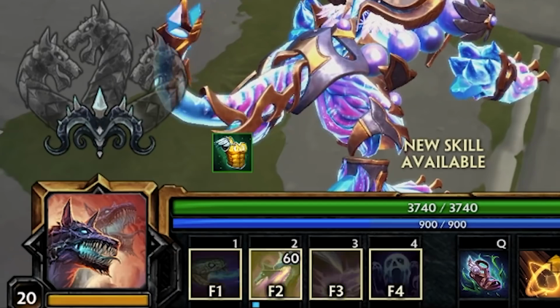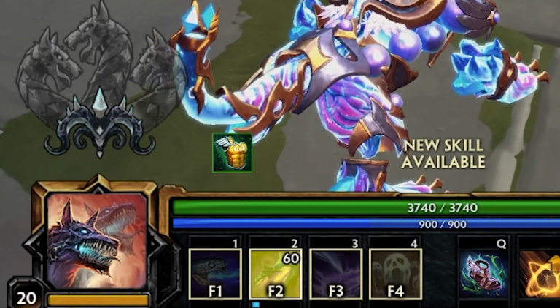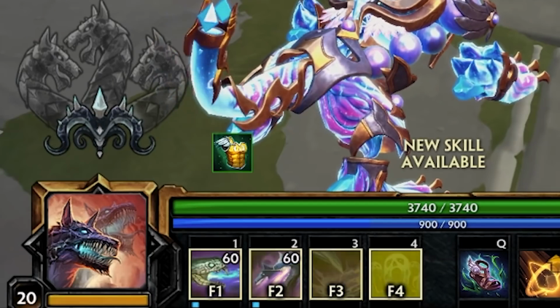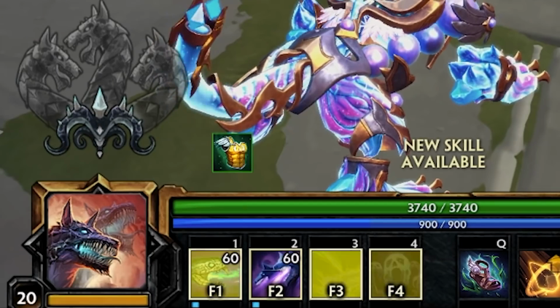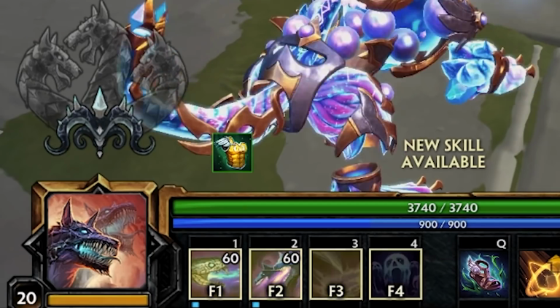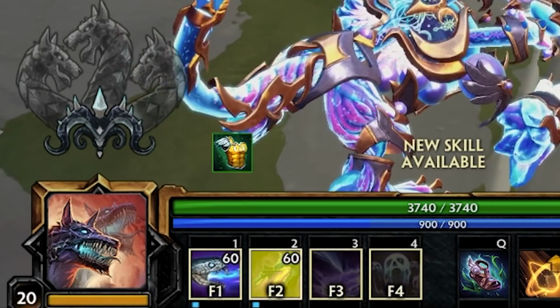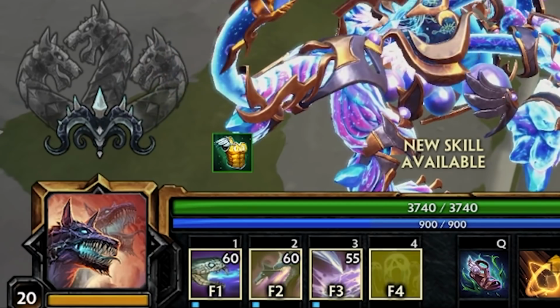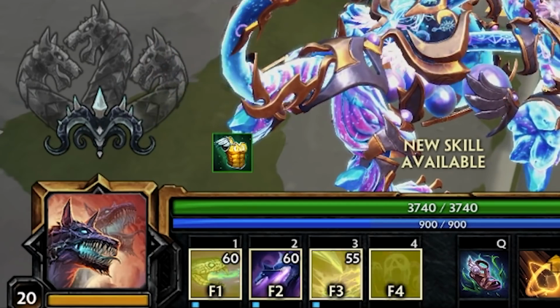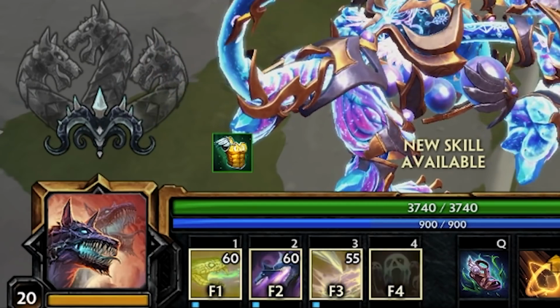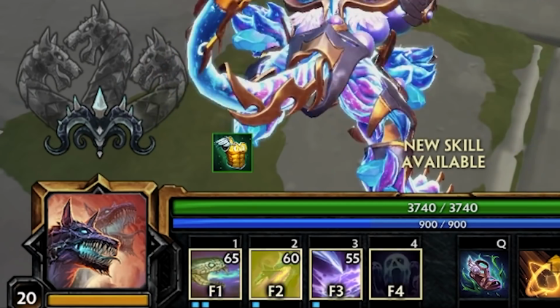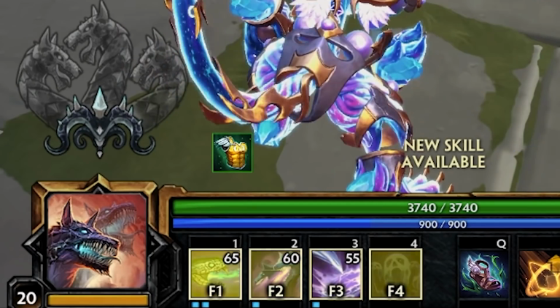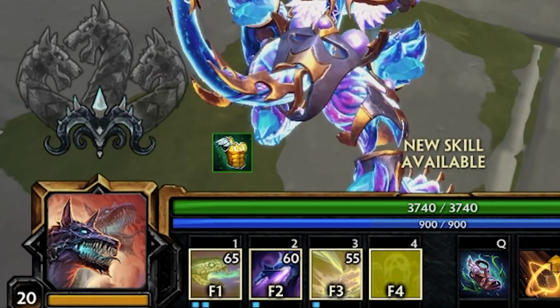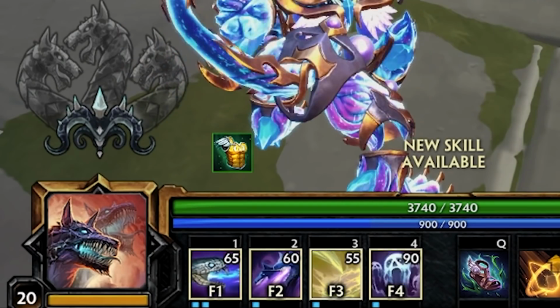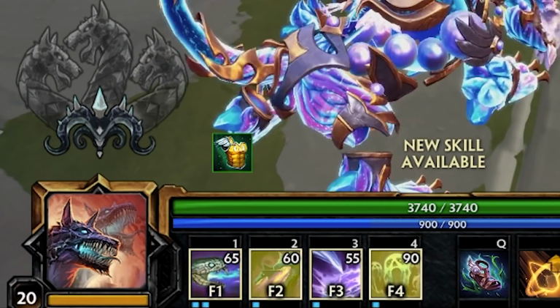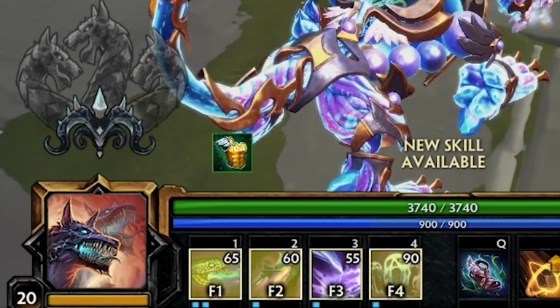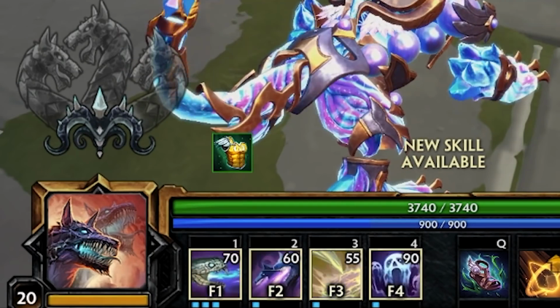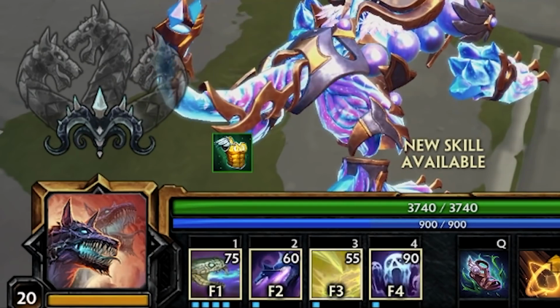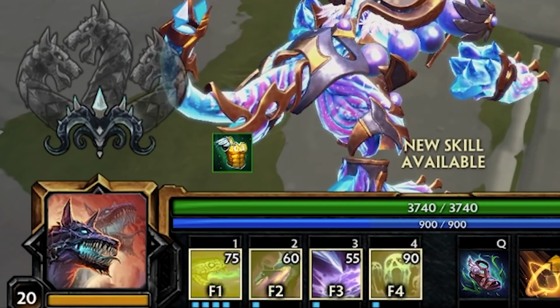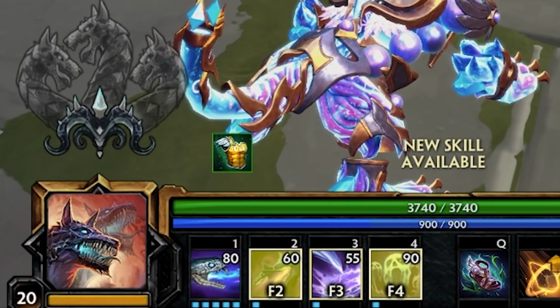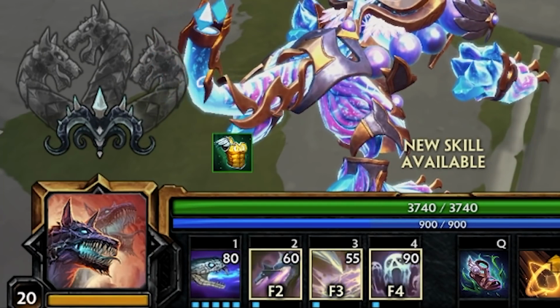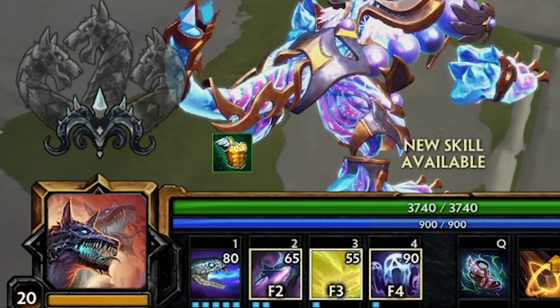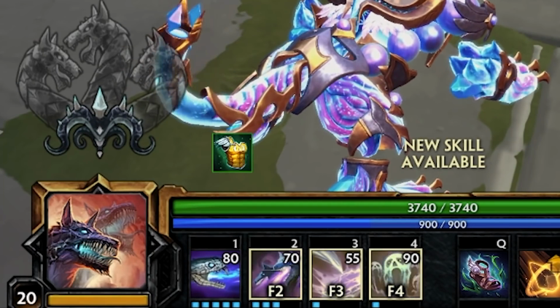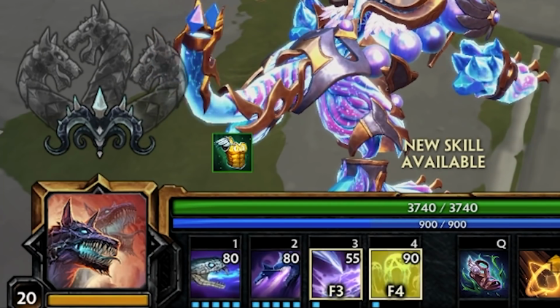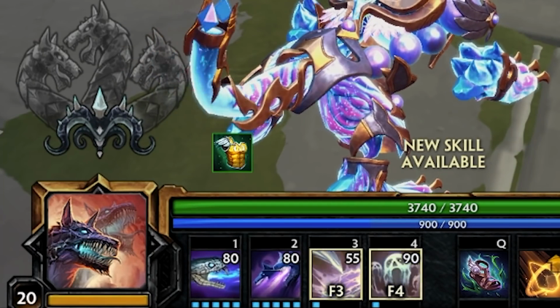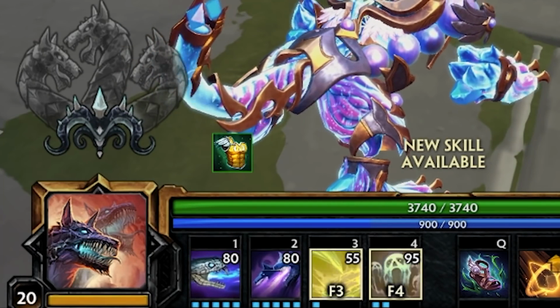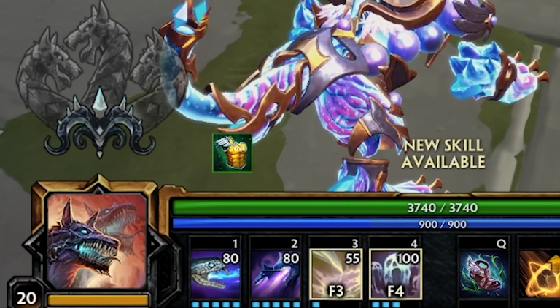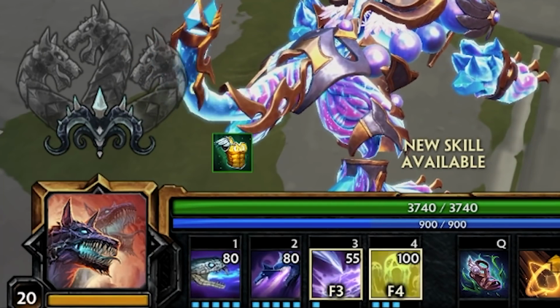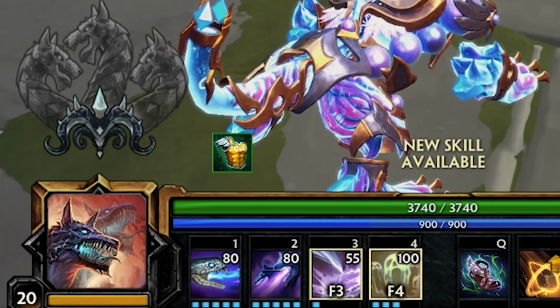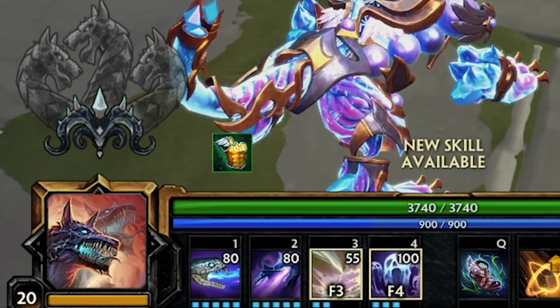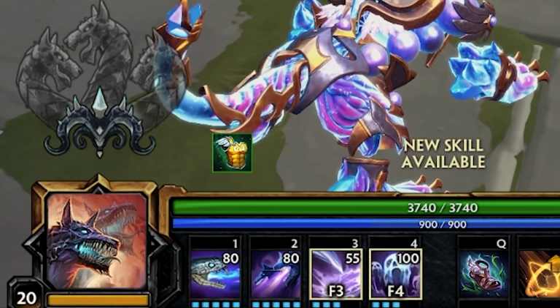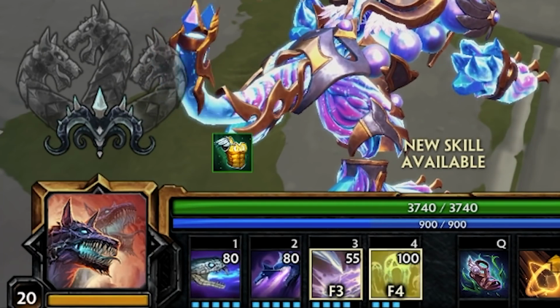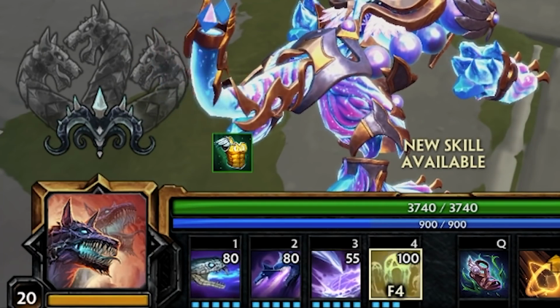Max your 1, then your 2, then your 3, but only put extra points in your ultimate after your 1 and your 2 are maxed.